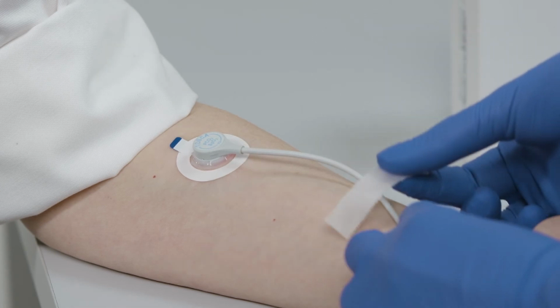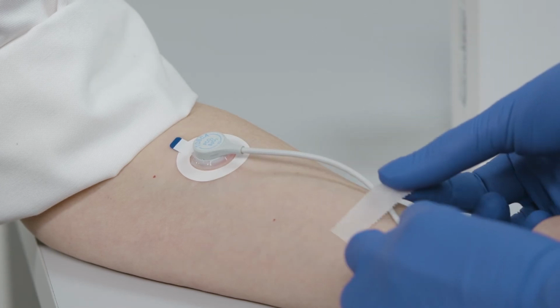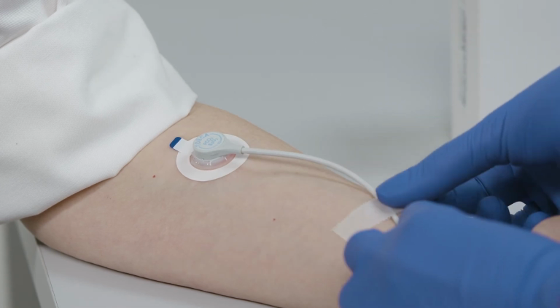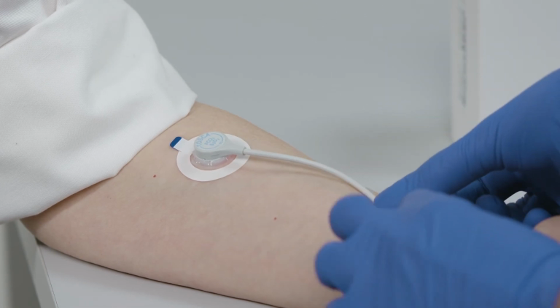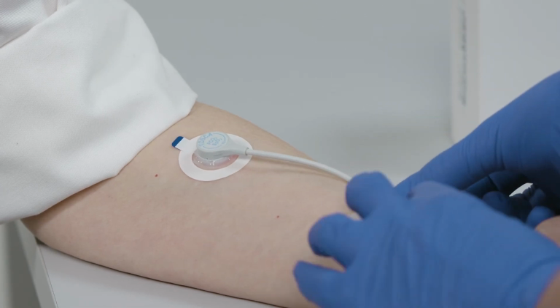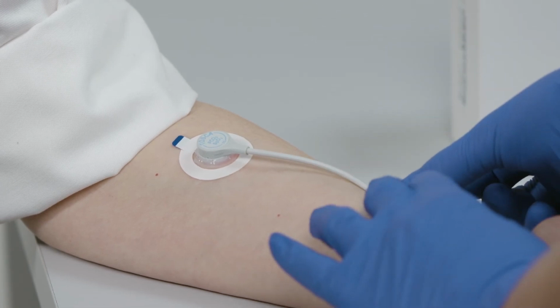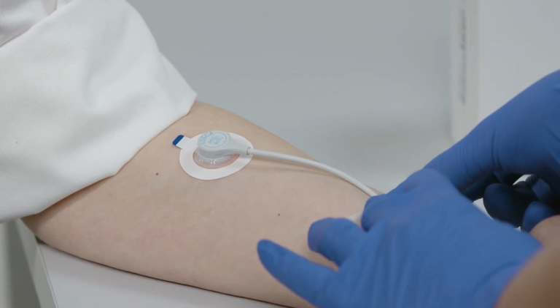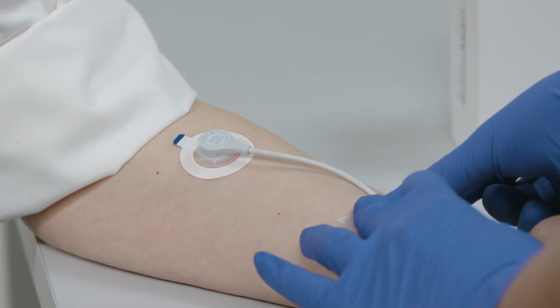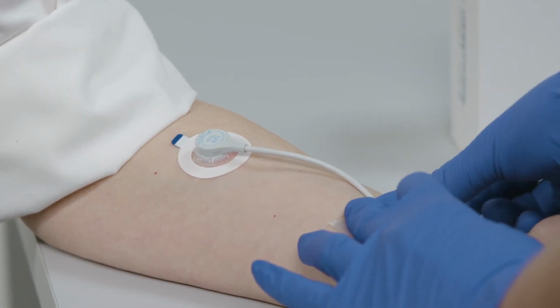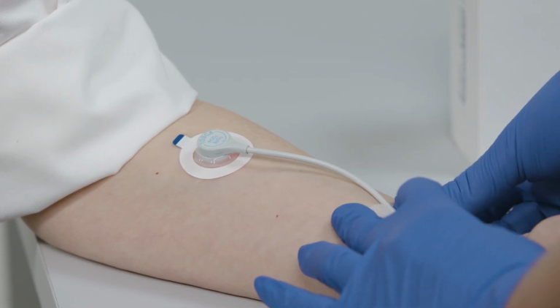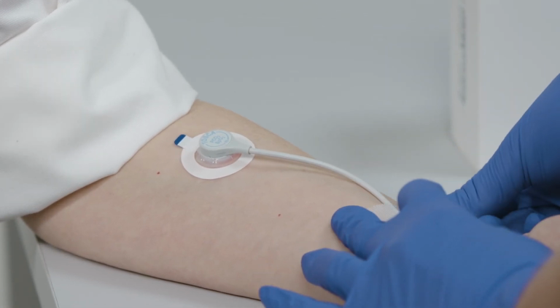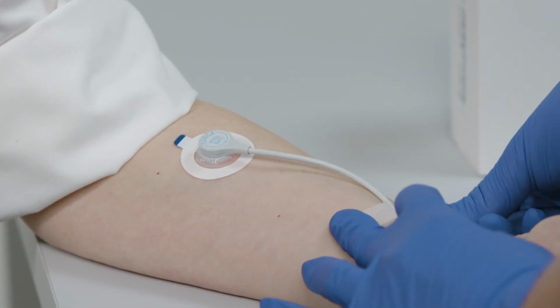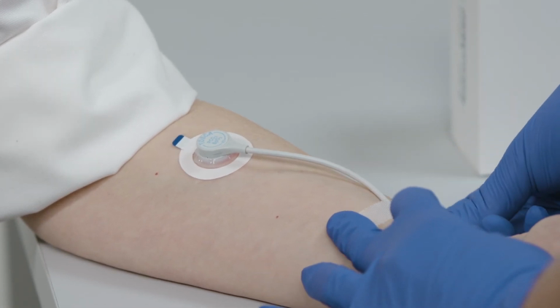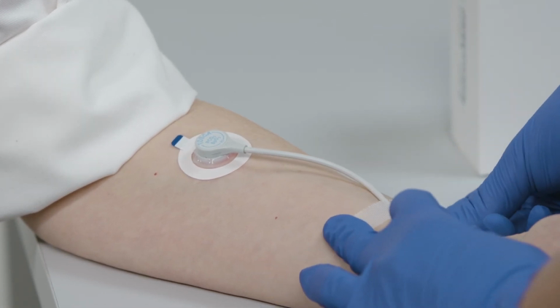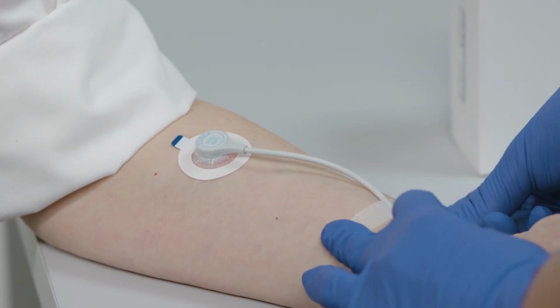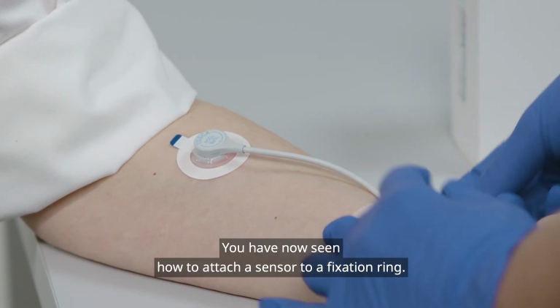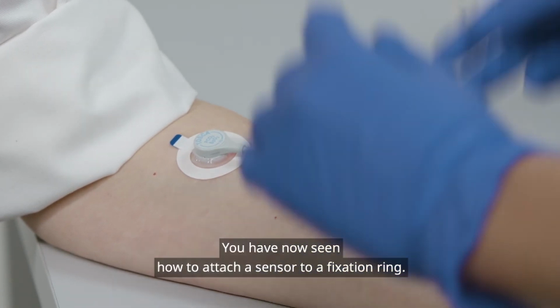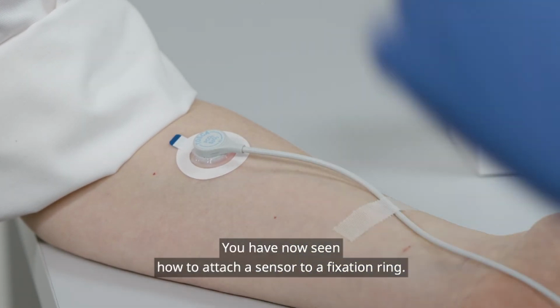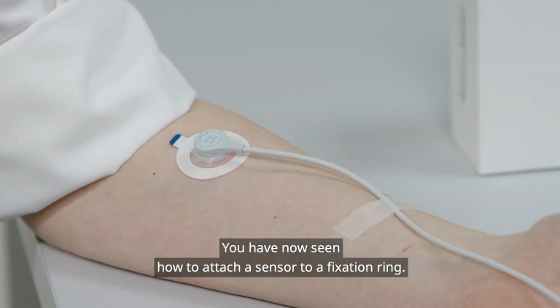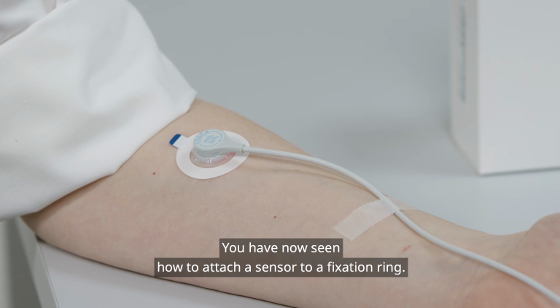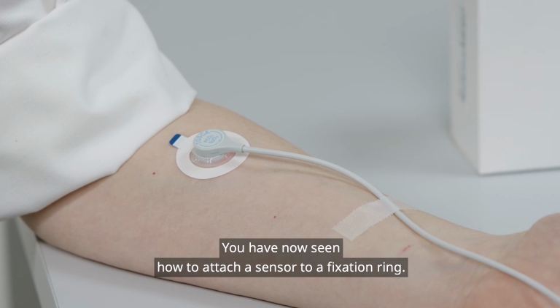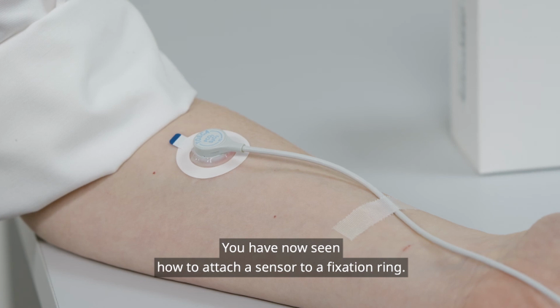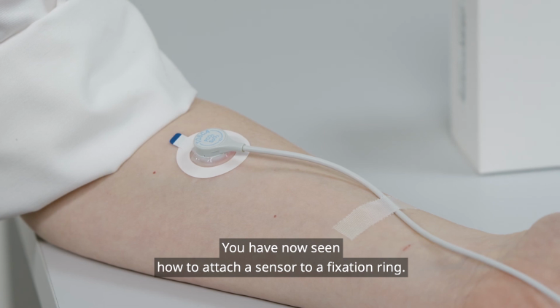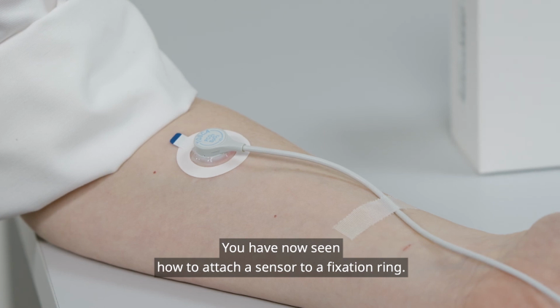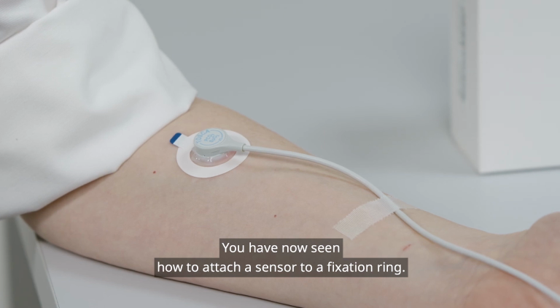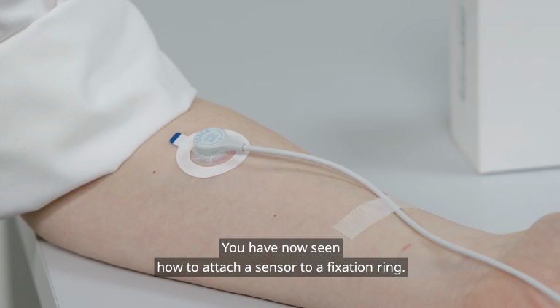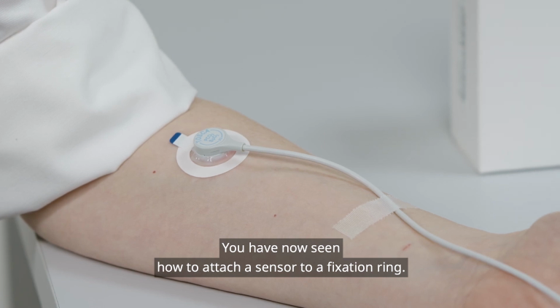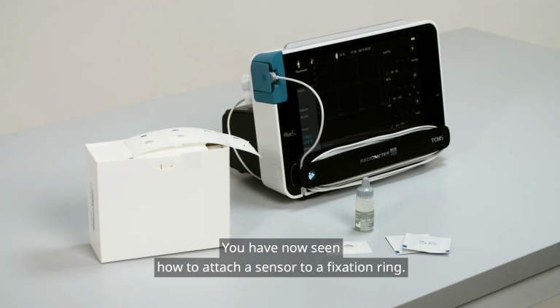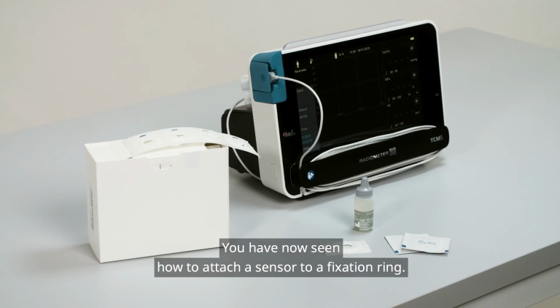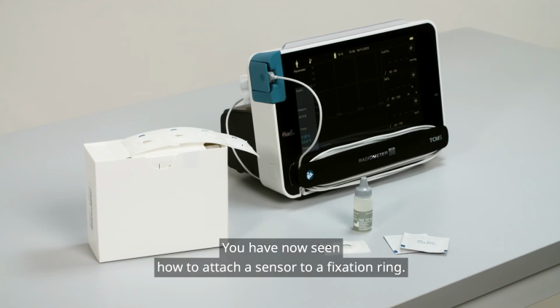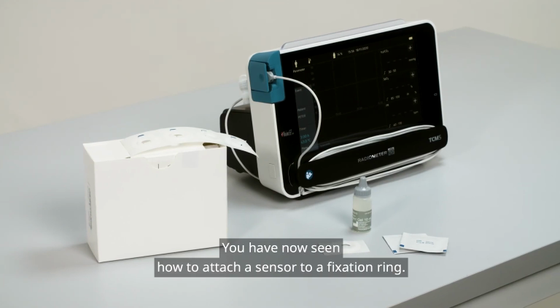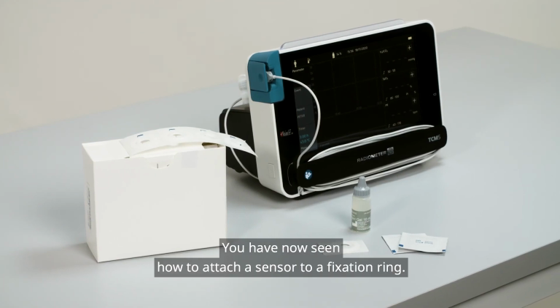You have now seen how to attach a sensor to a fixation ring.